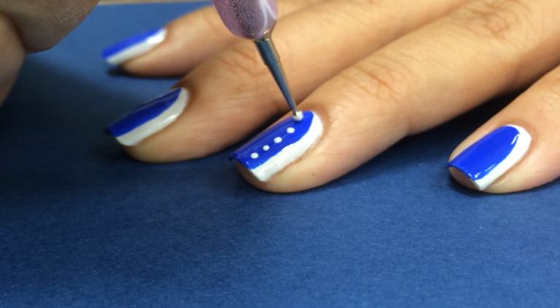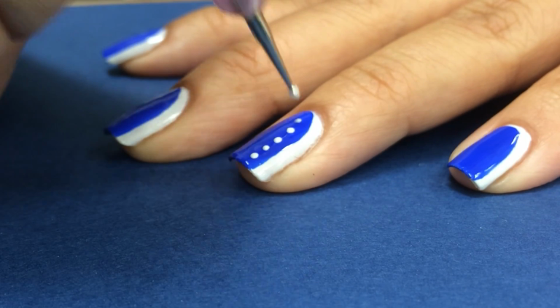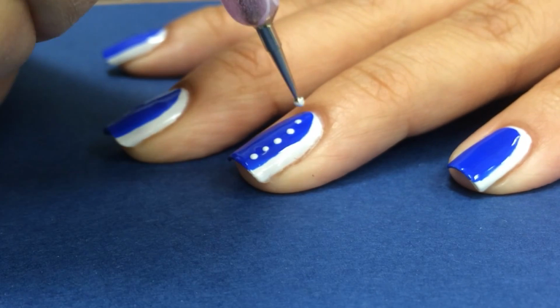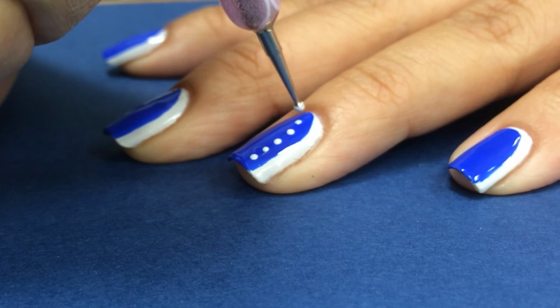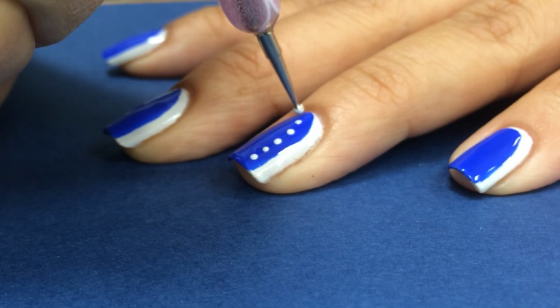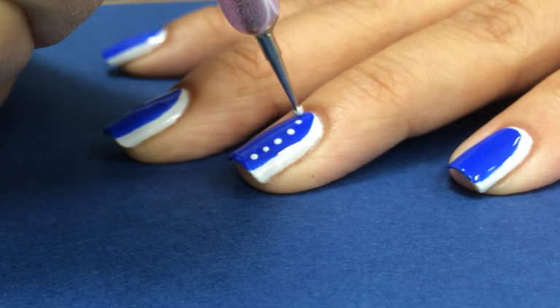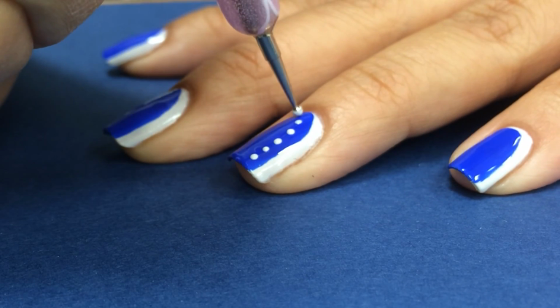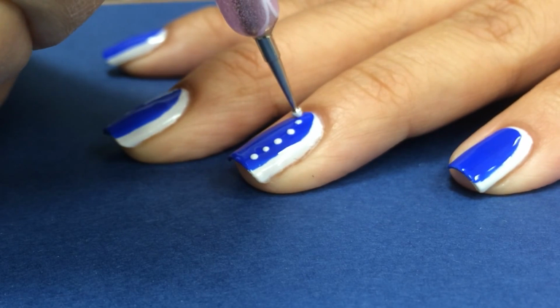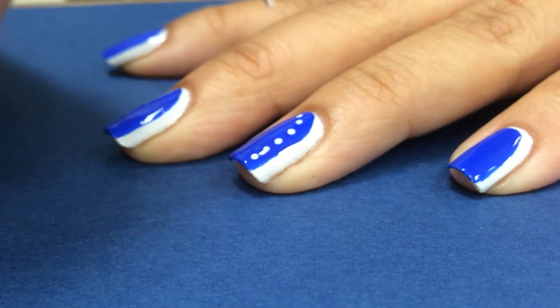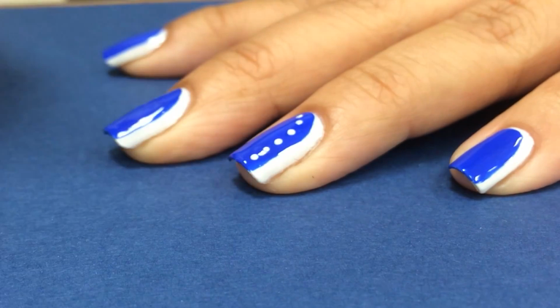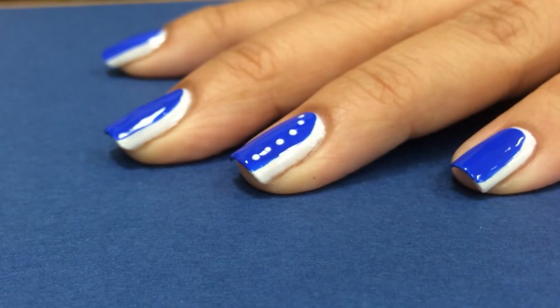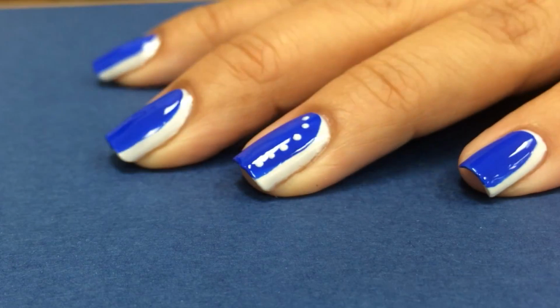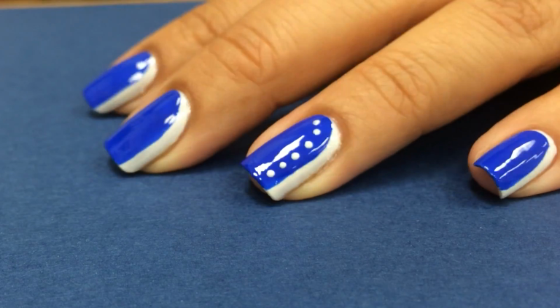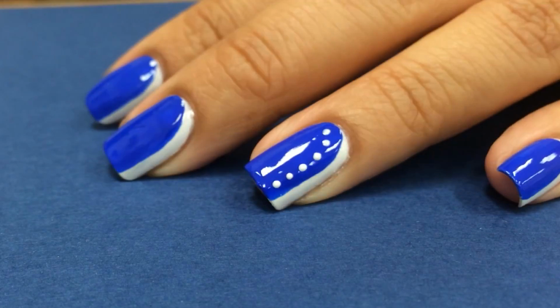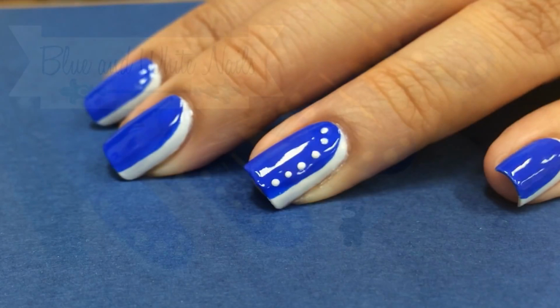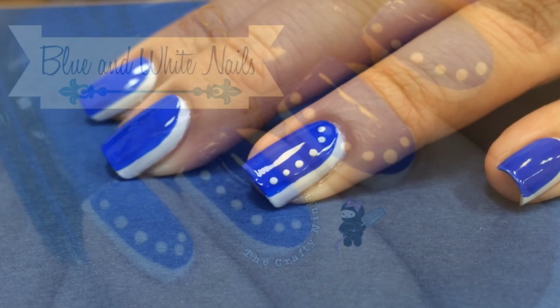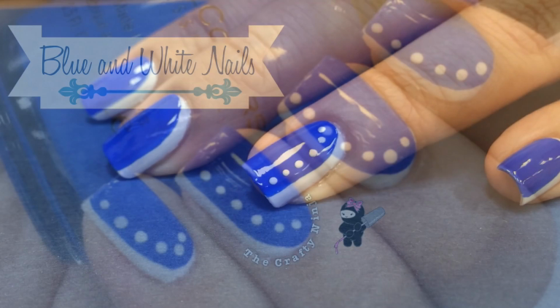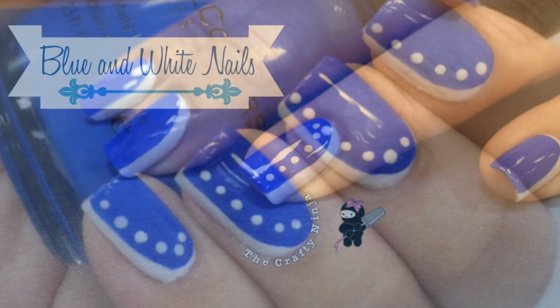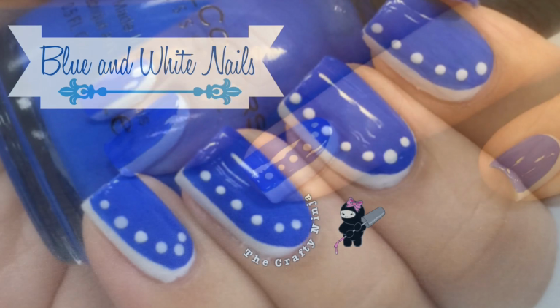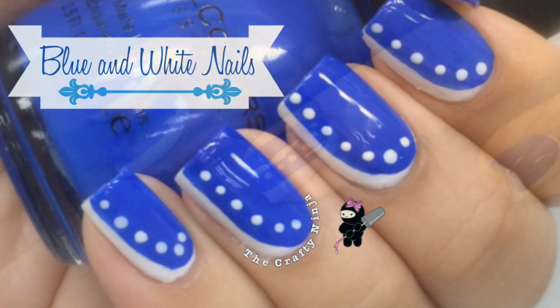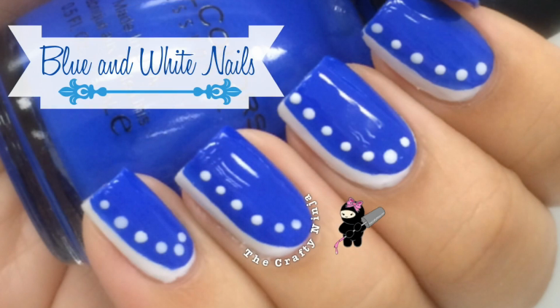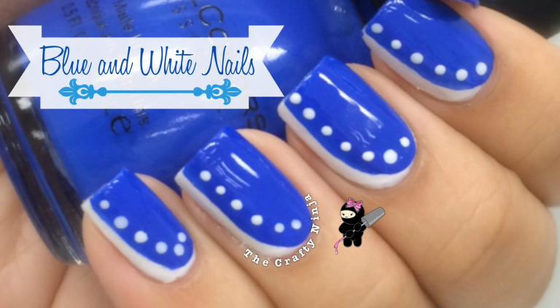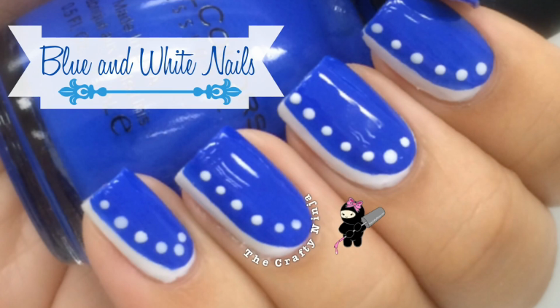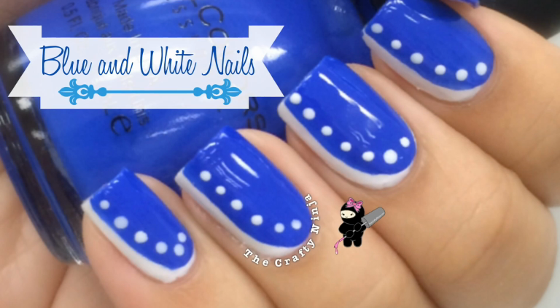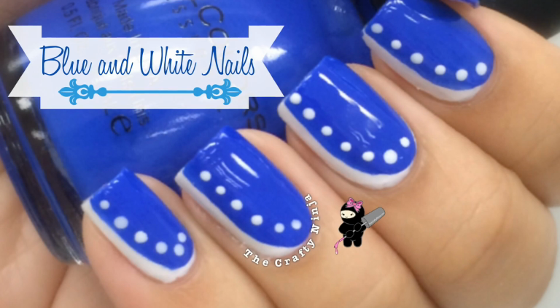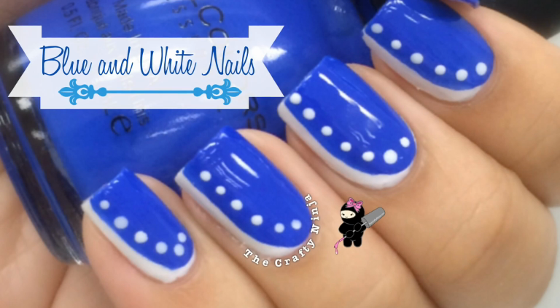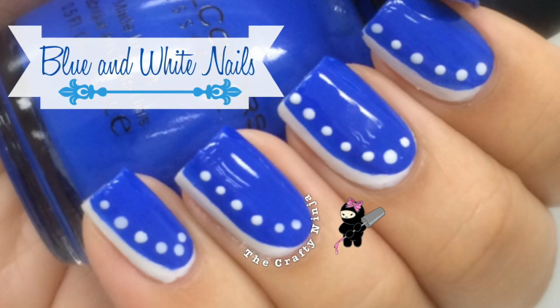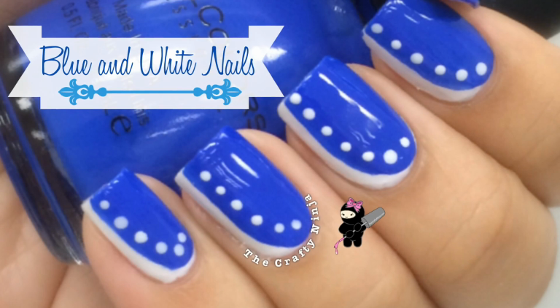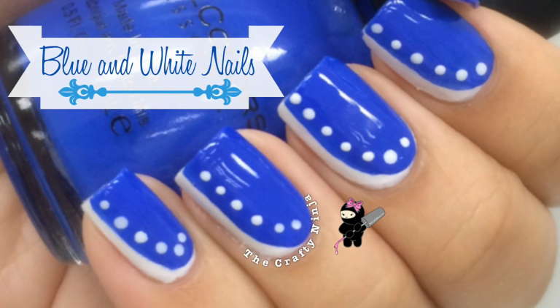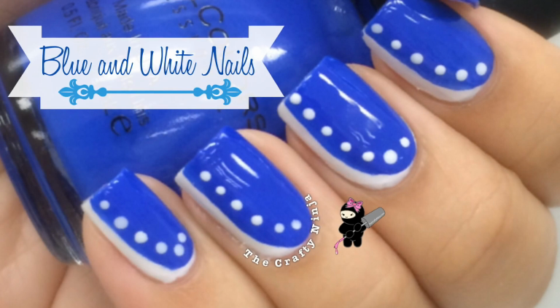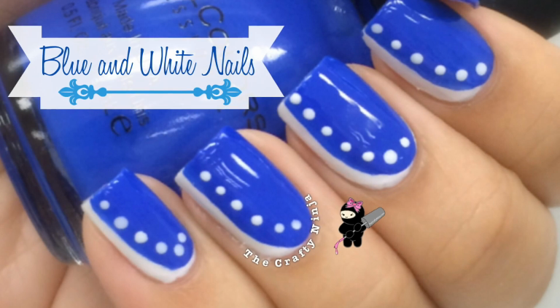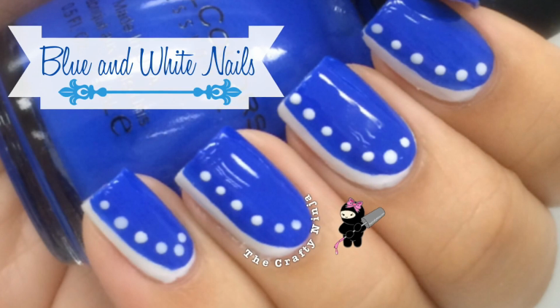Thanks for checking out this simple, easy blue and white nail tutorial. Don't forget to comment, like, and subscribe.